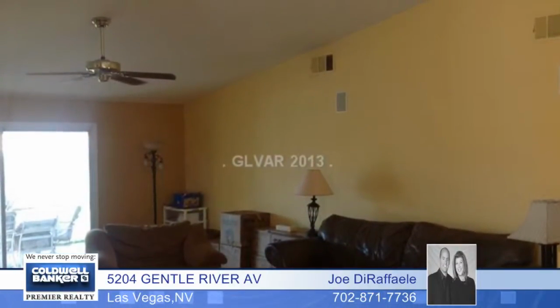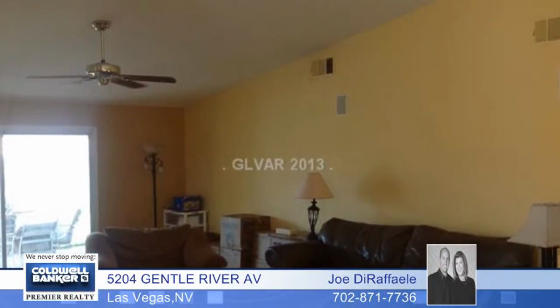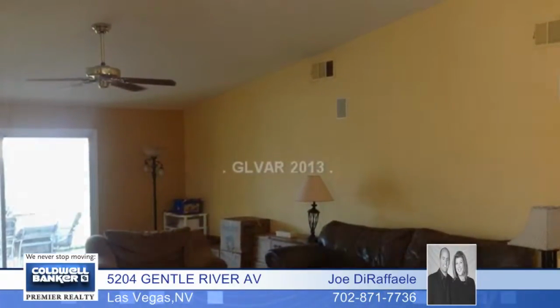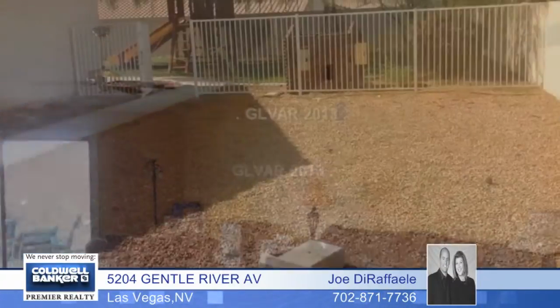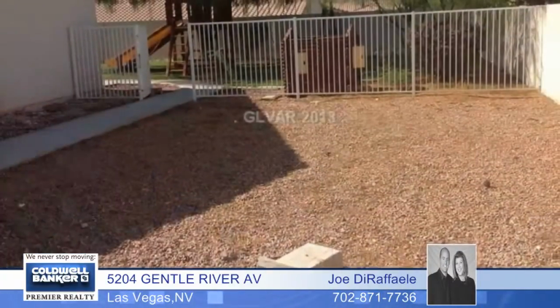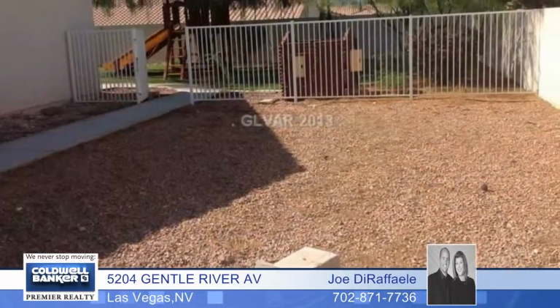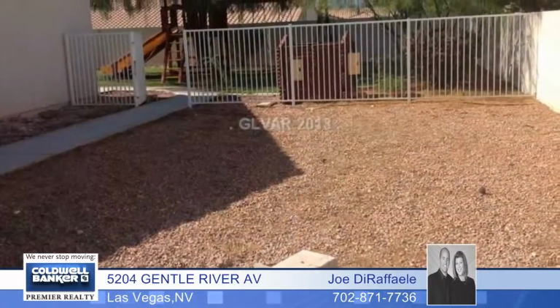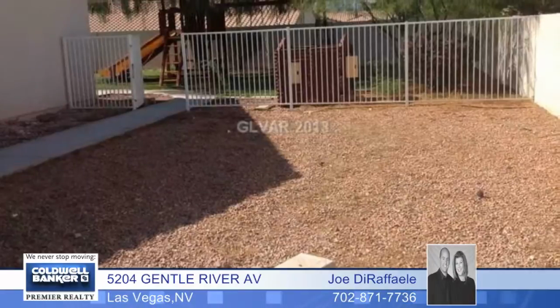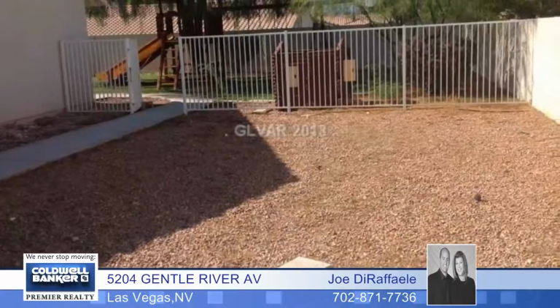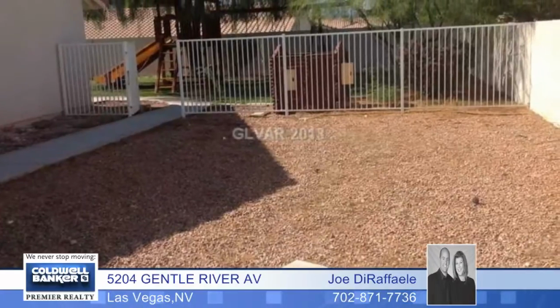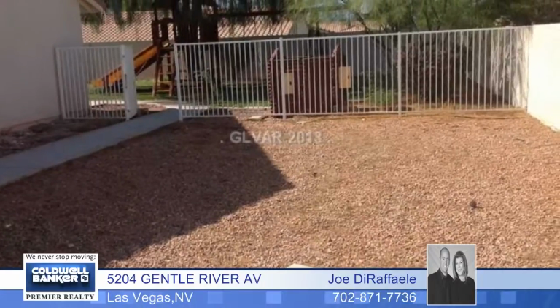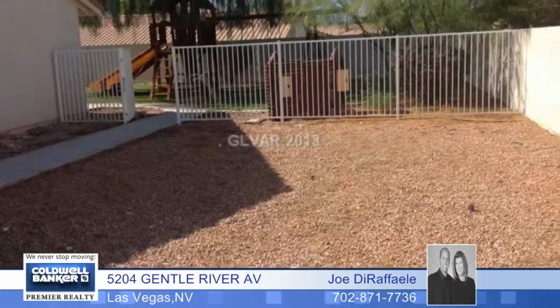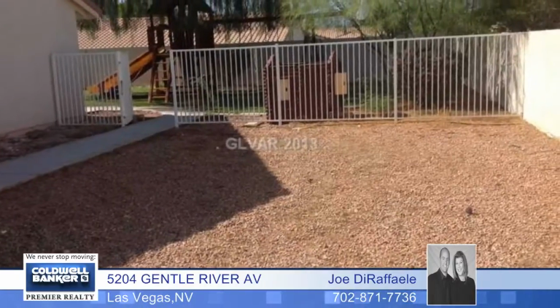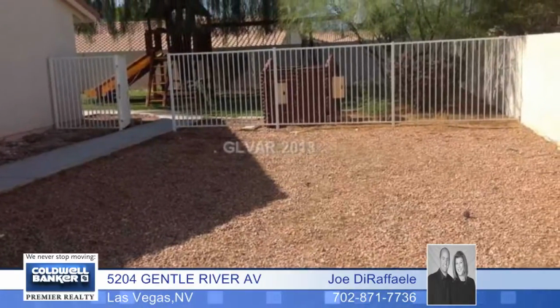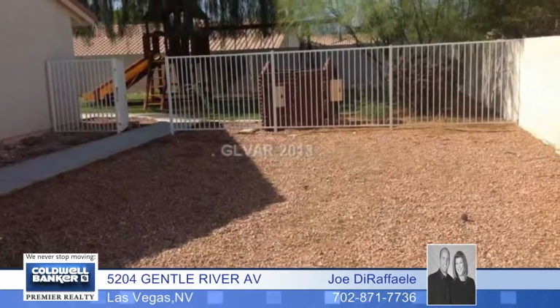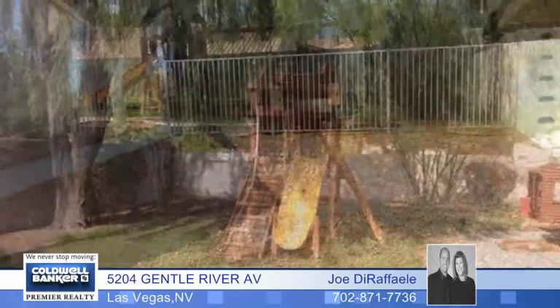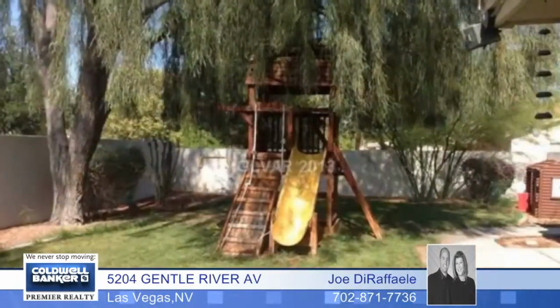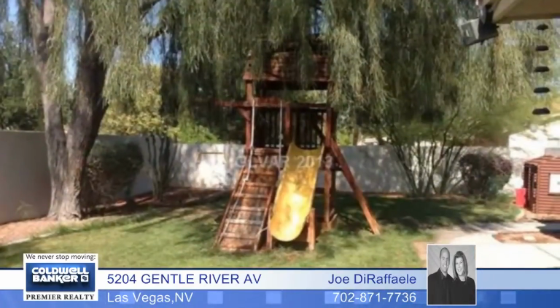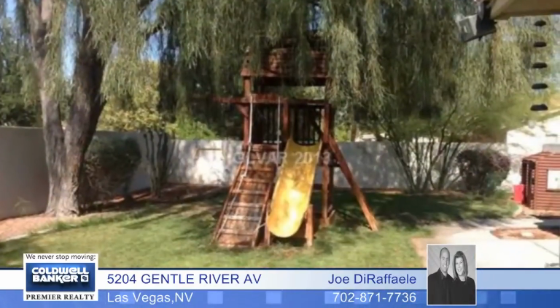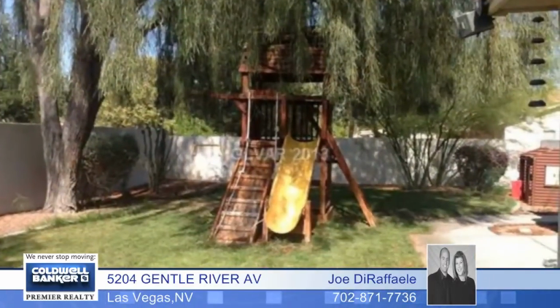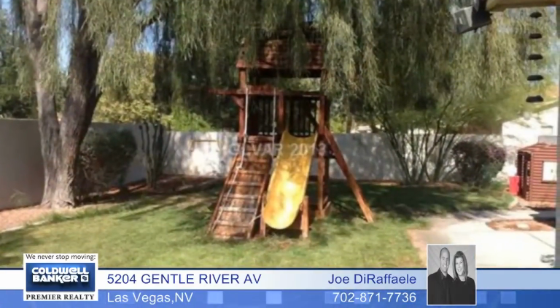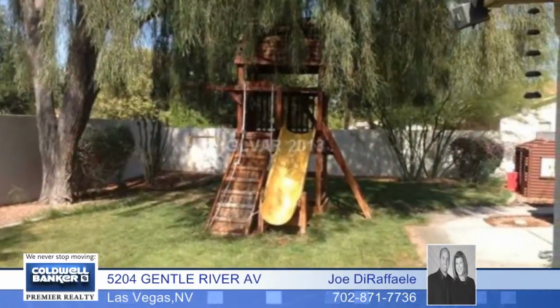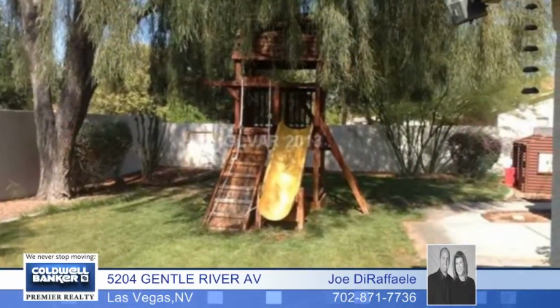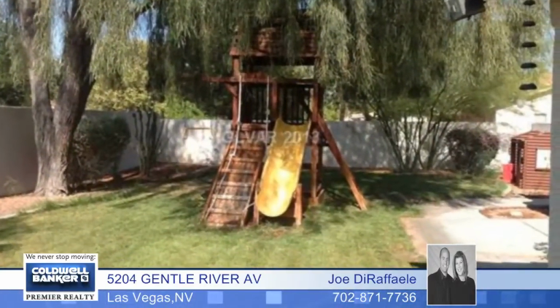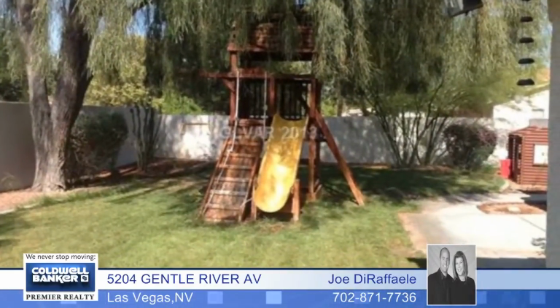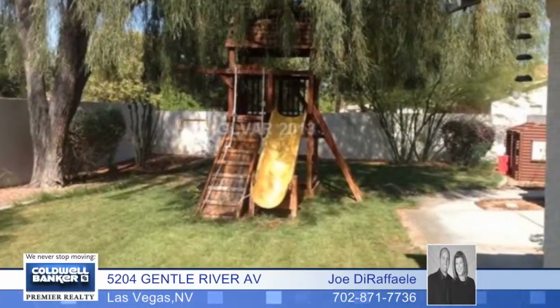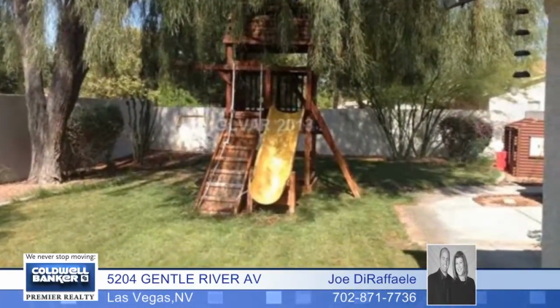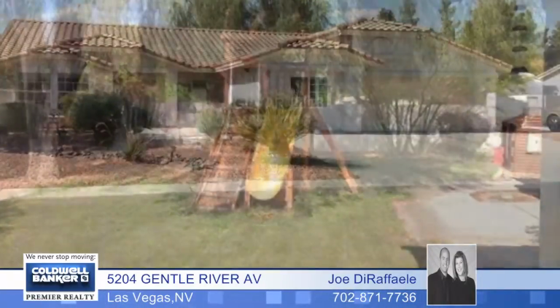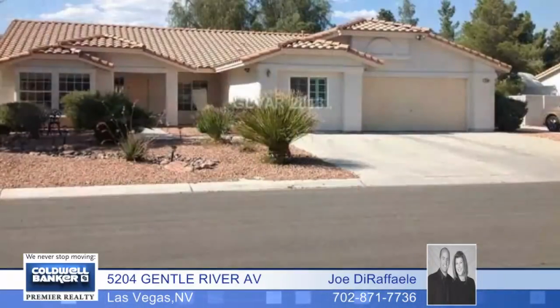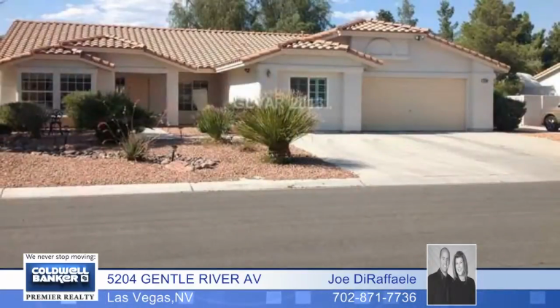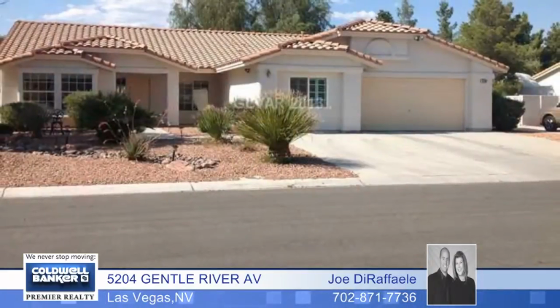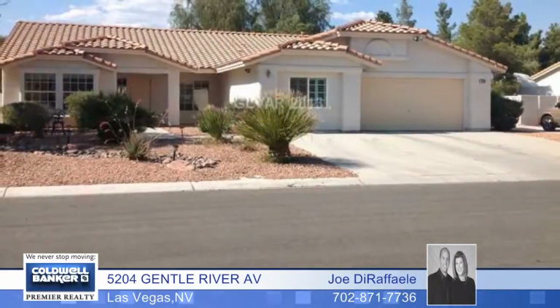The lushly landscaped backyard features mature trees, a covered patio, and a built-in barbecue you must see to appreciate.